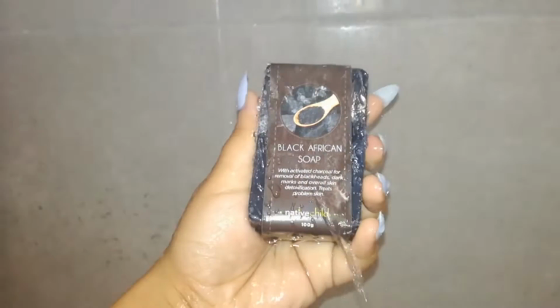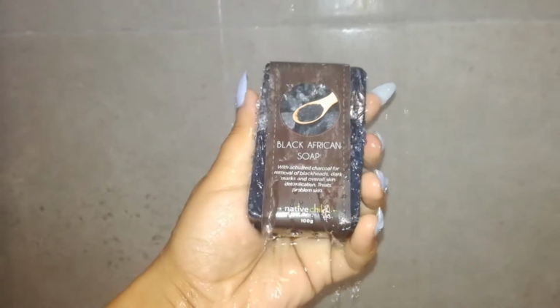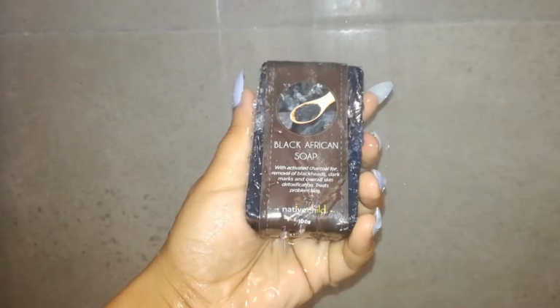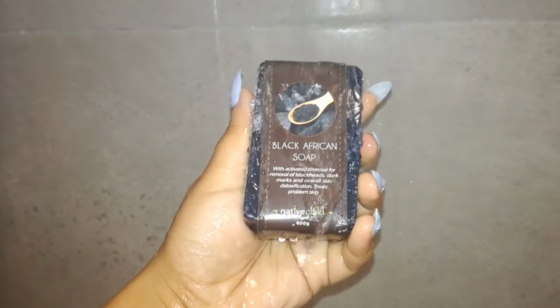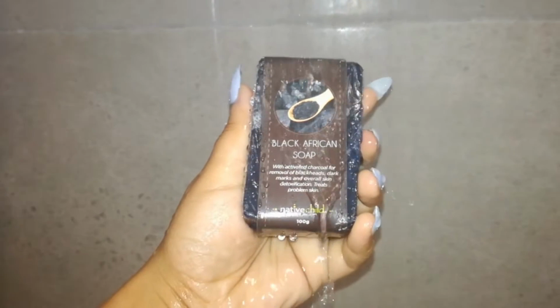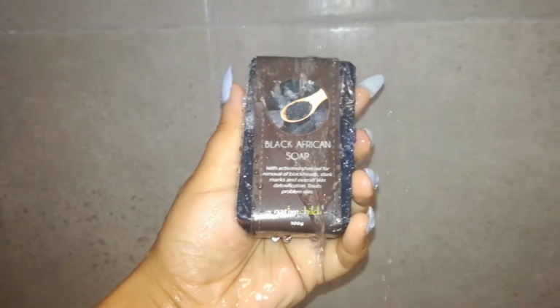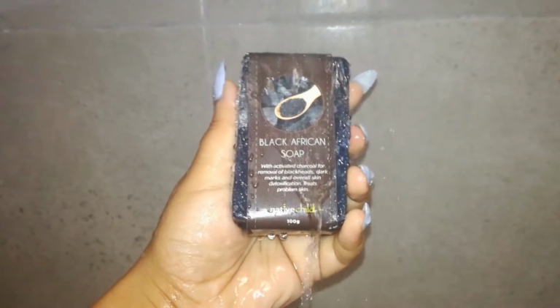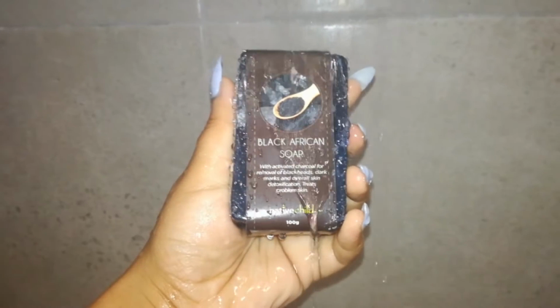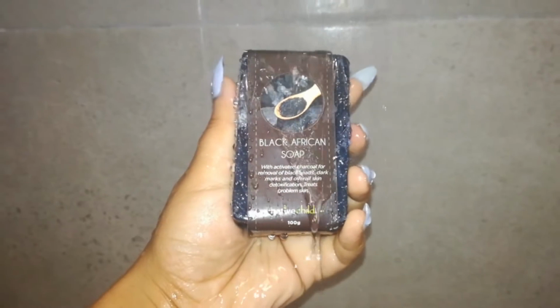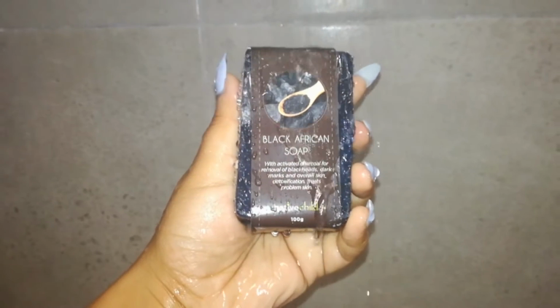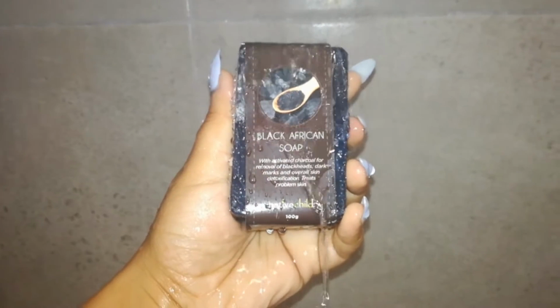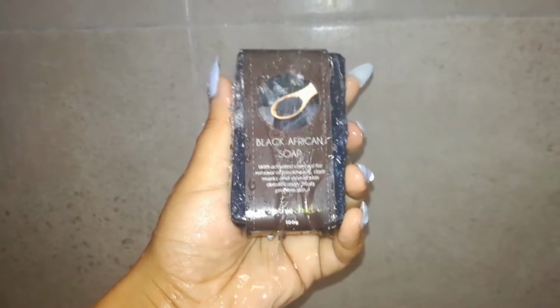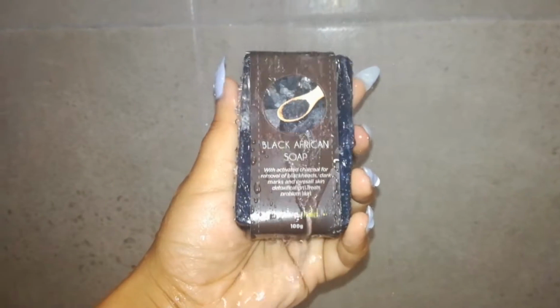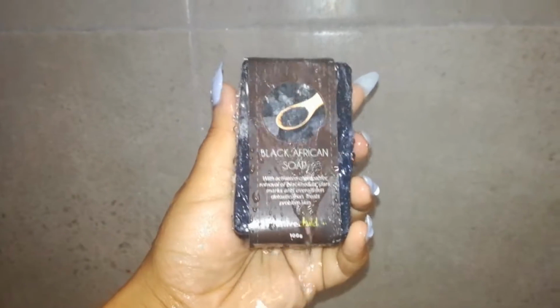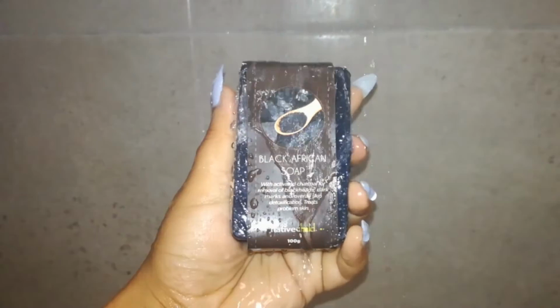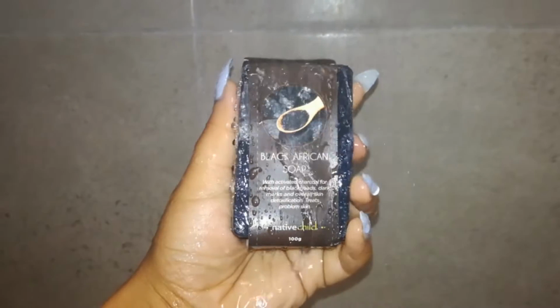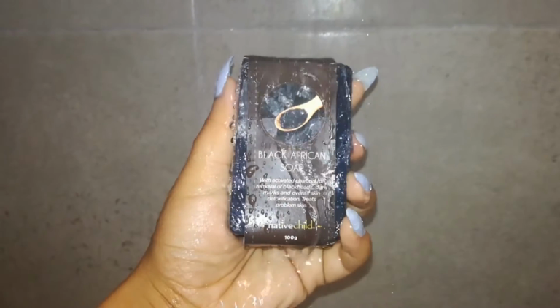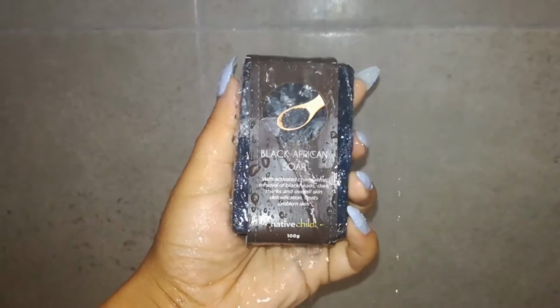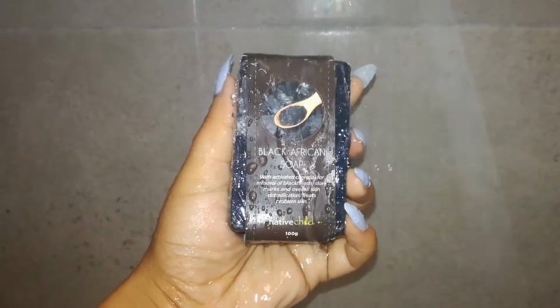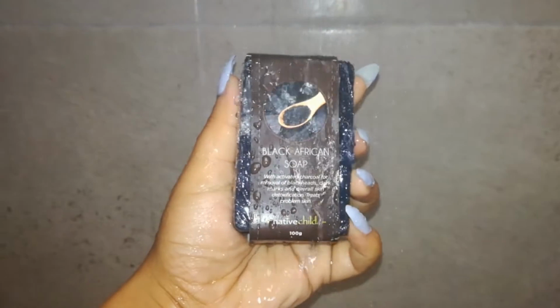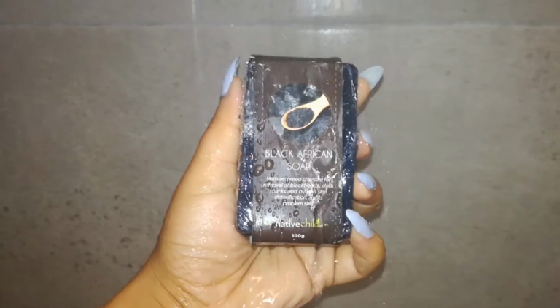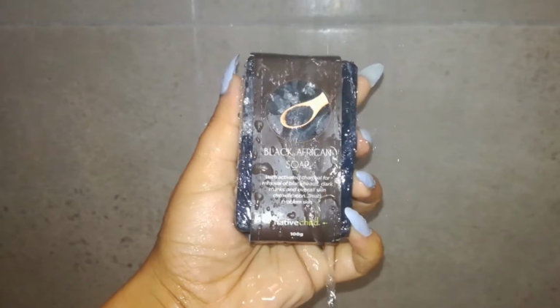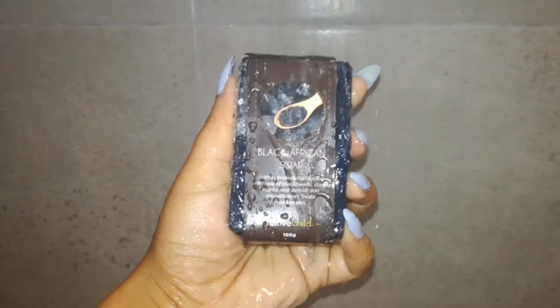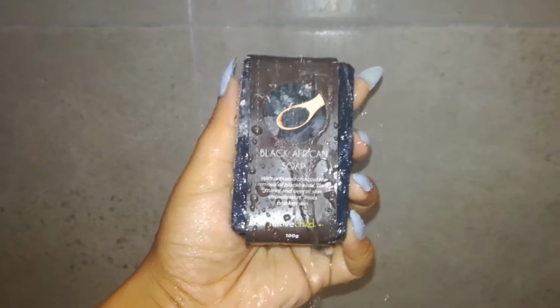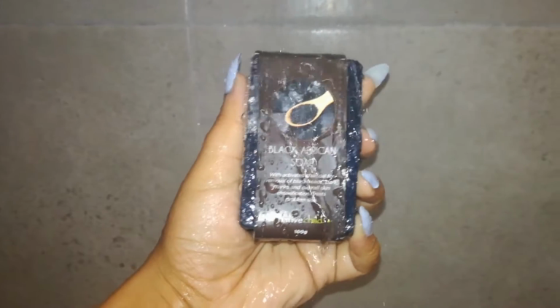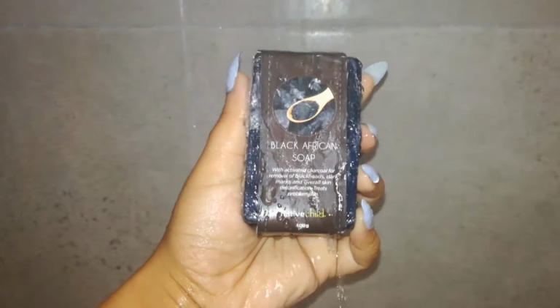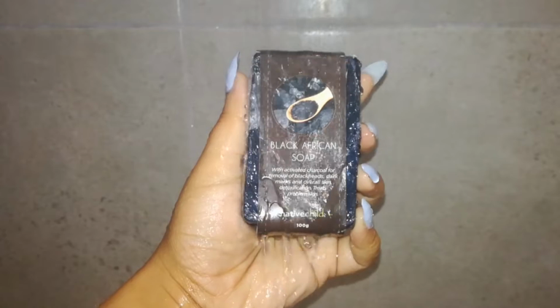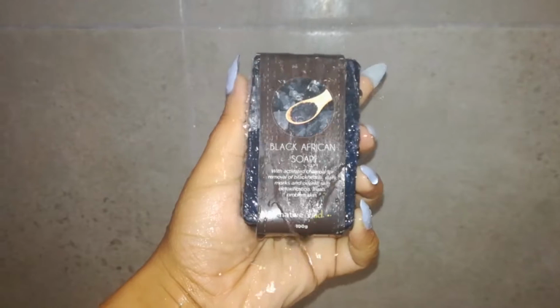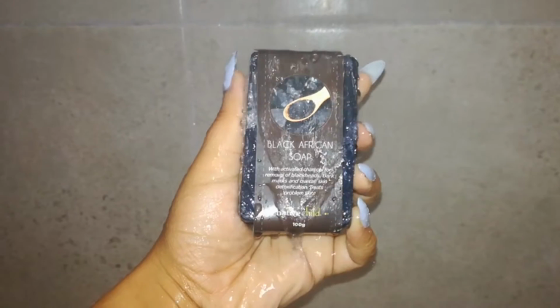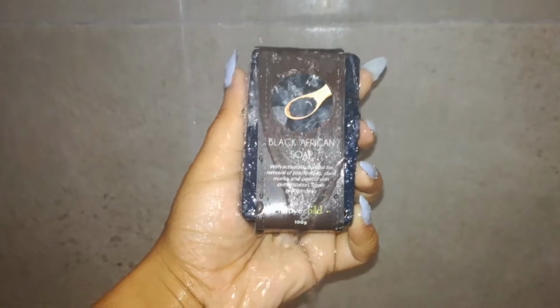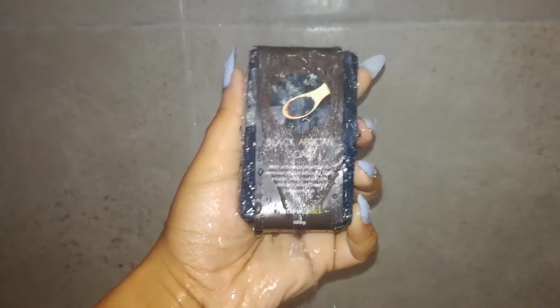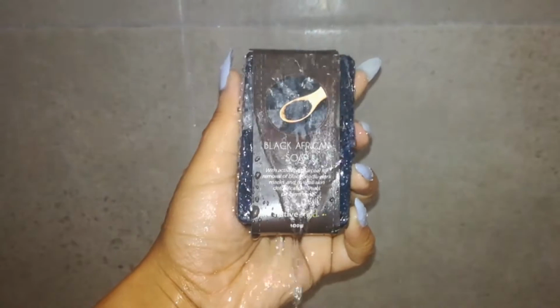Hi guys, so today I want to show you how I use African black soap on wash day for my natural hair.